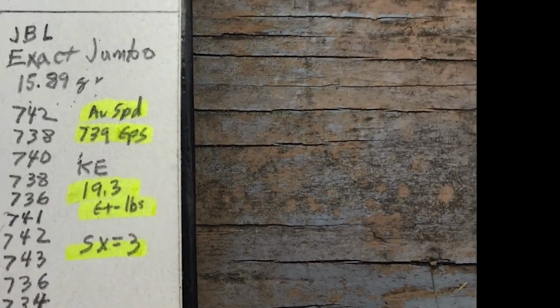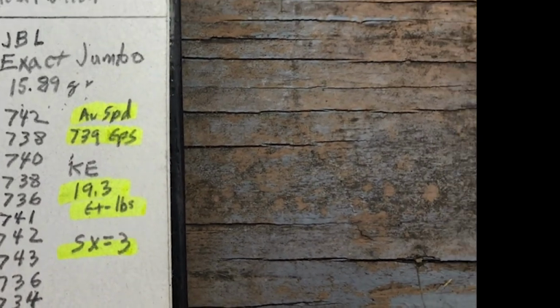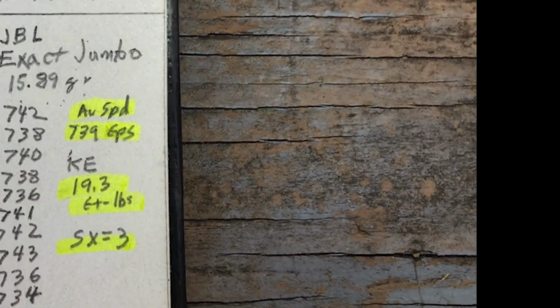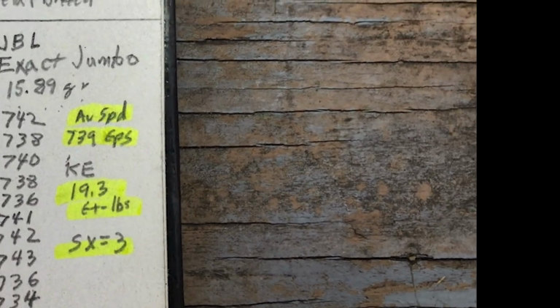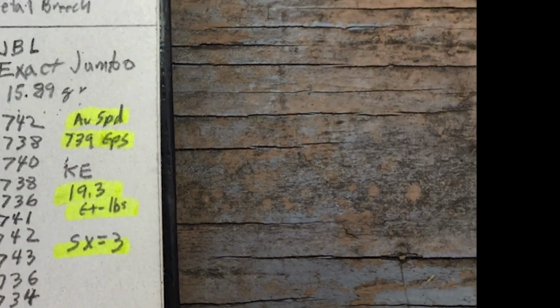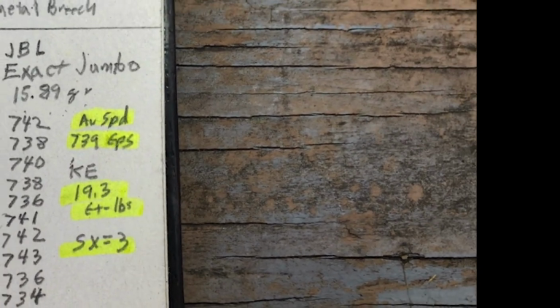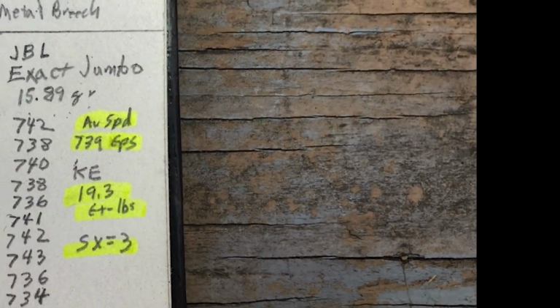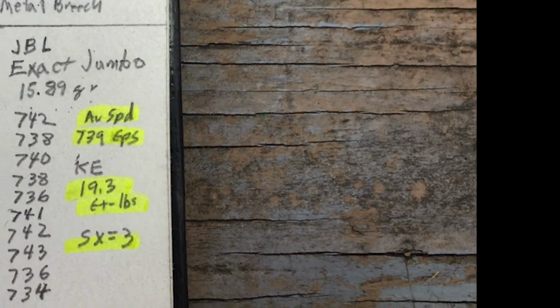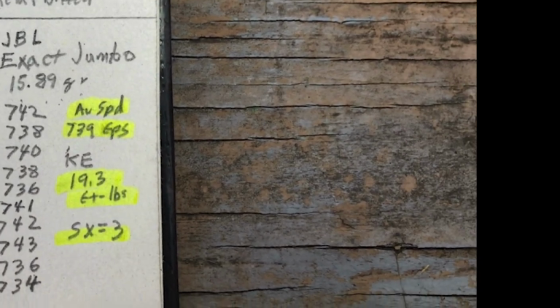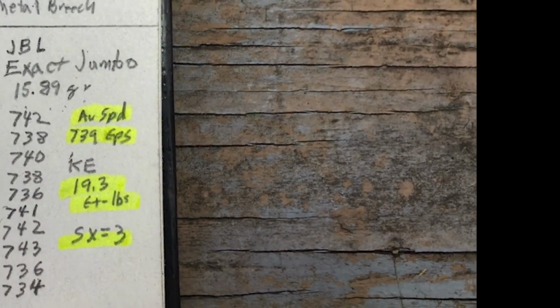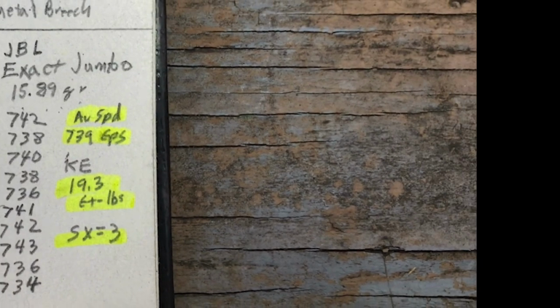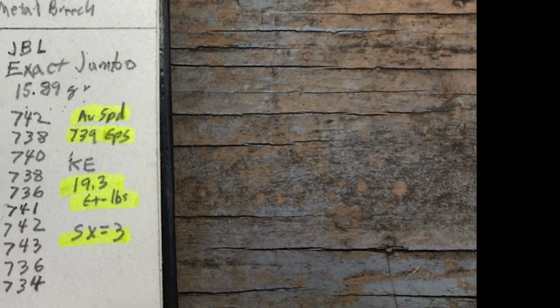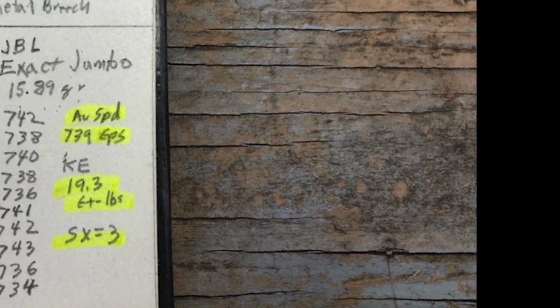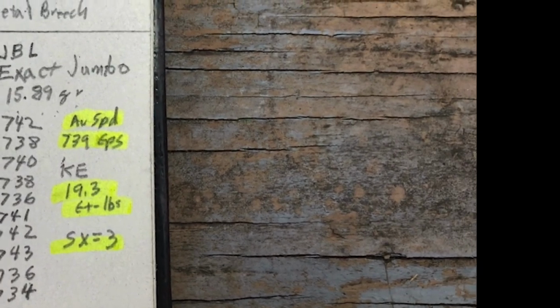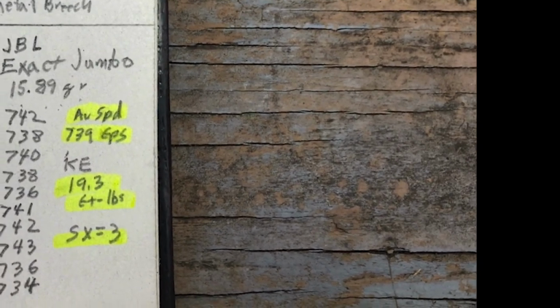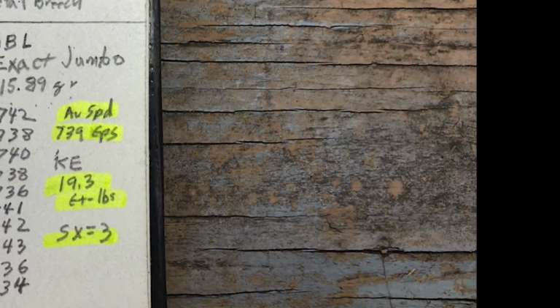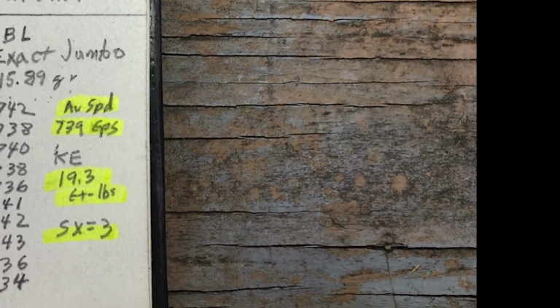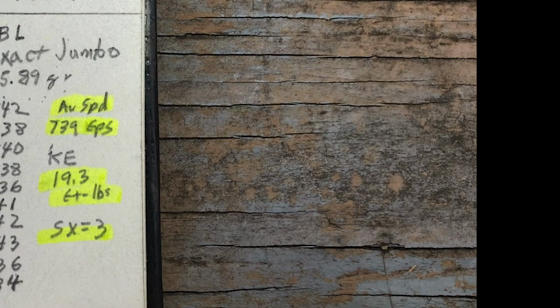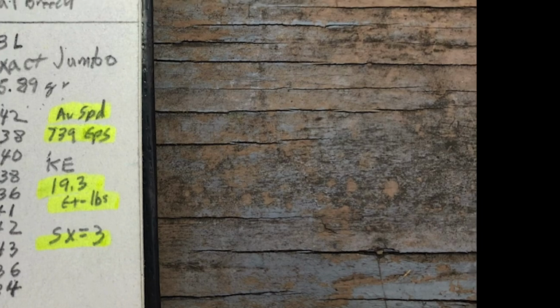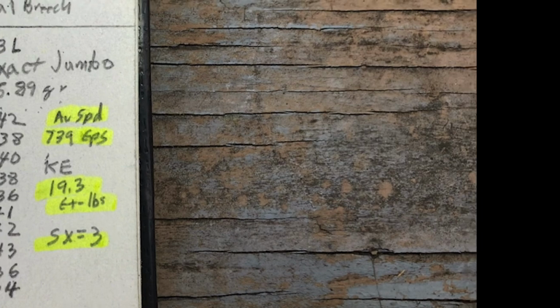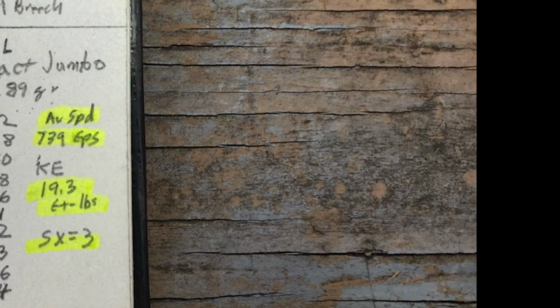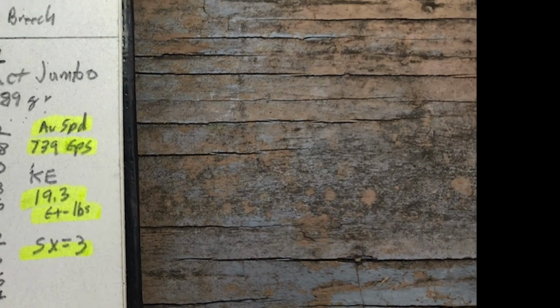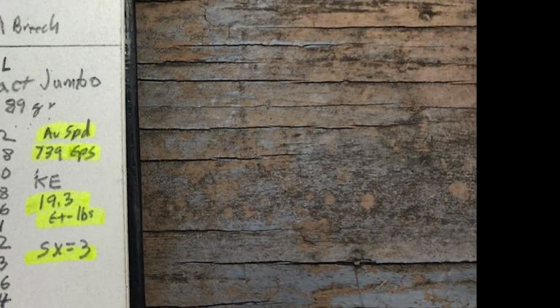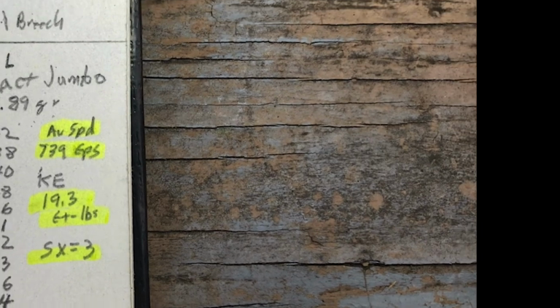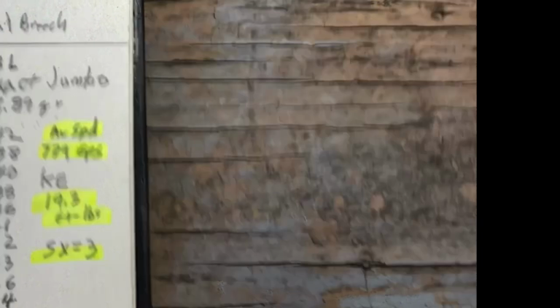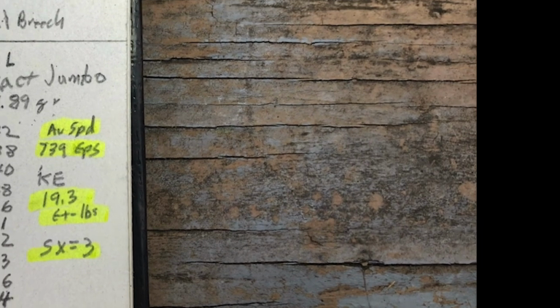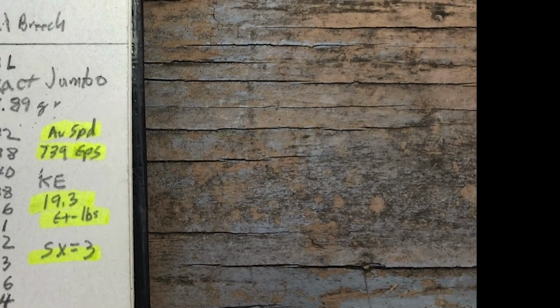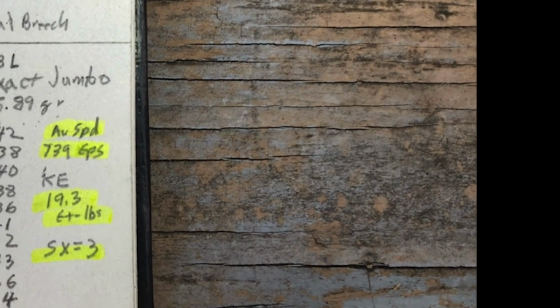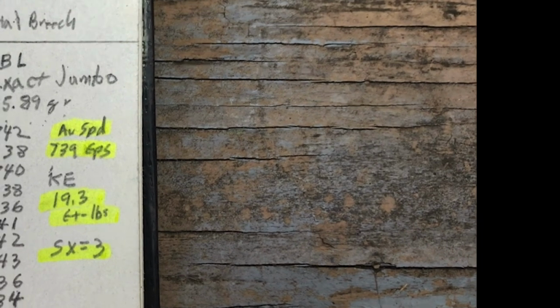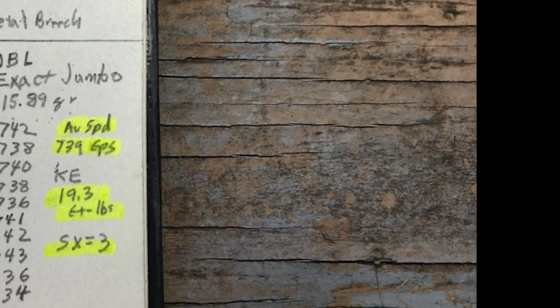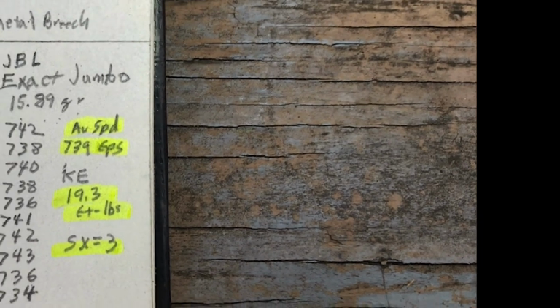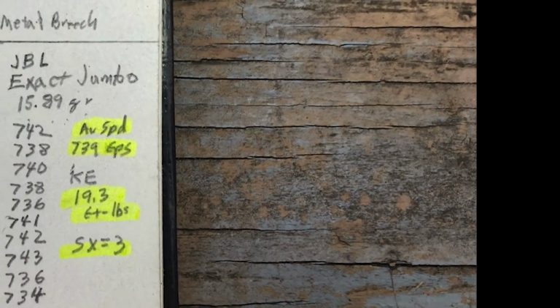And the standard deviation is only three. So we've got to try this on the target at 25 yards.